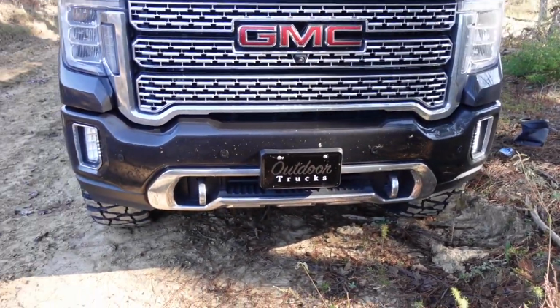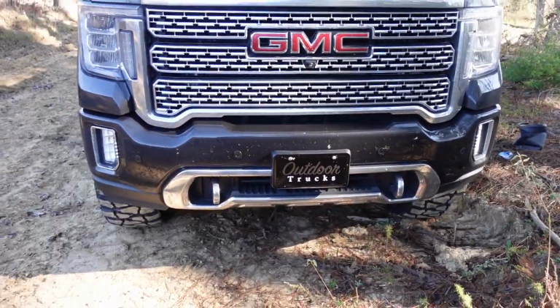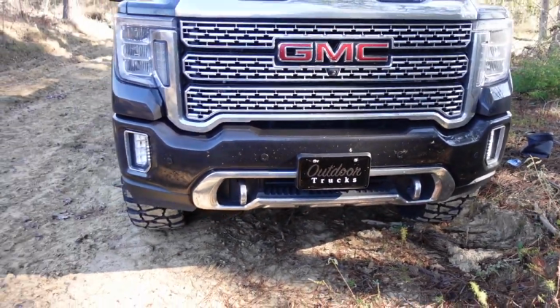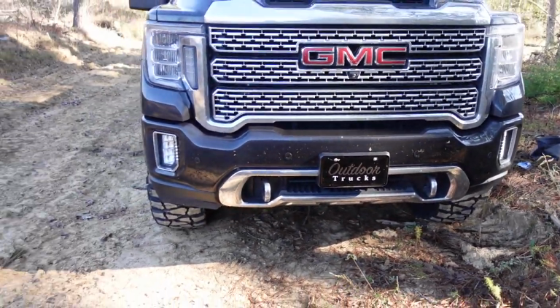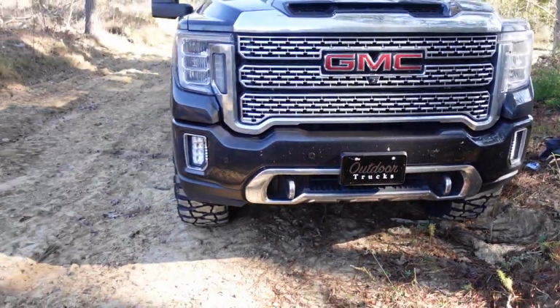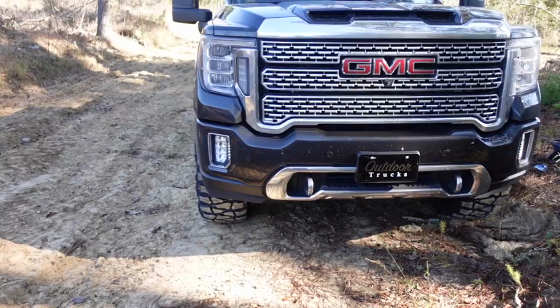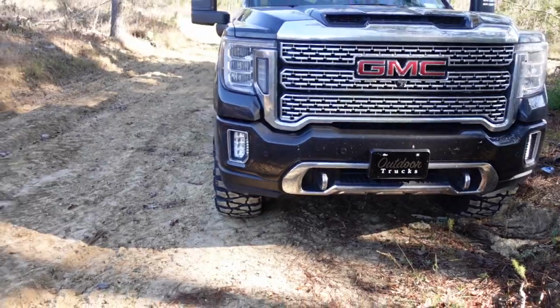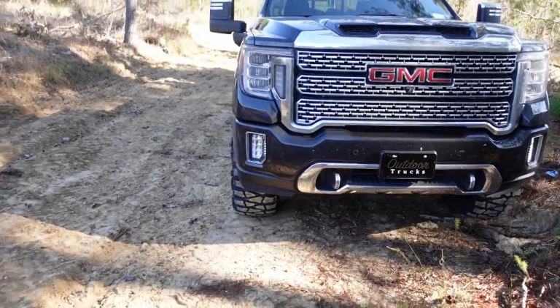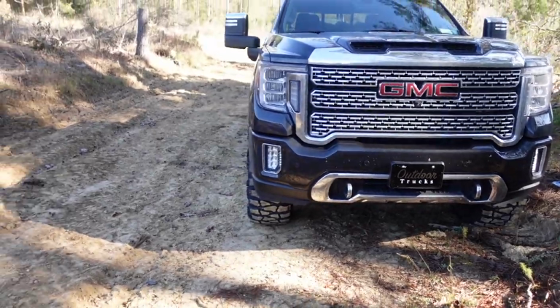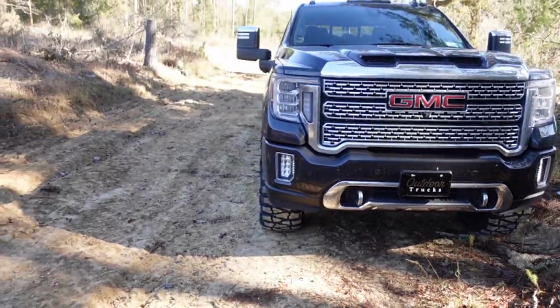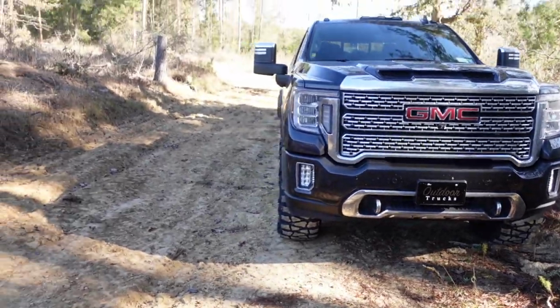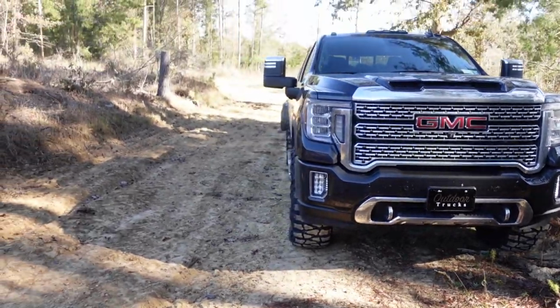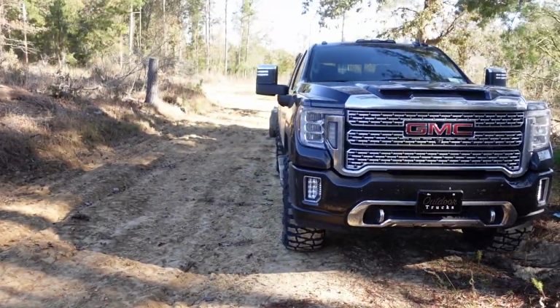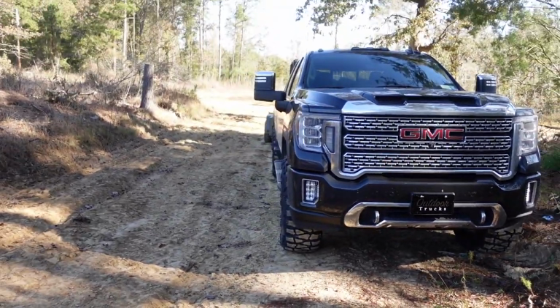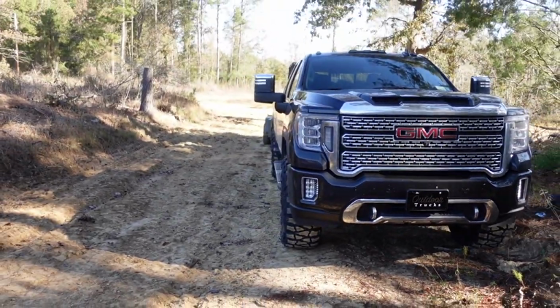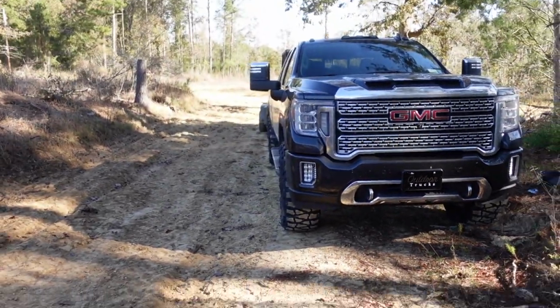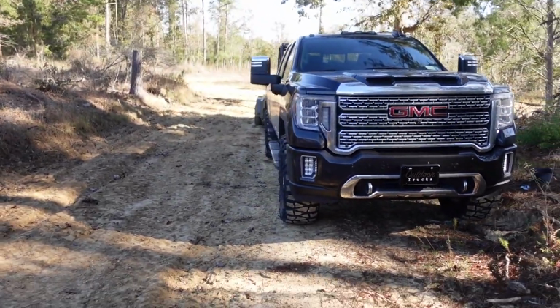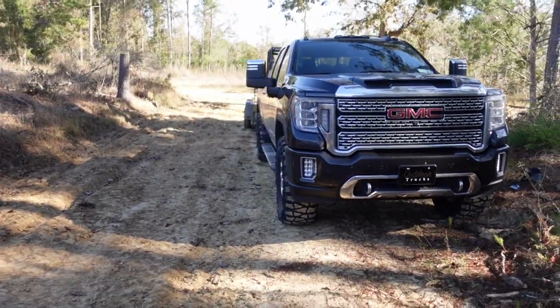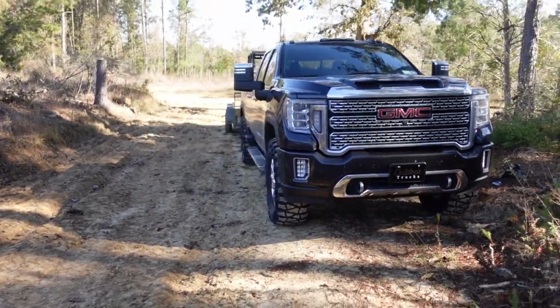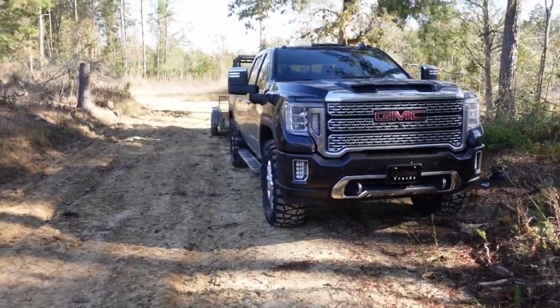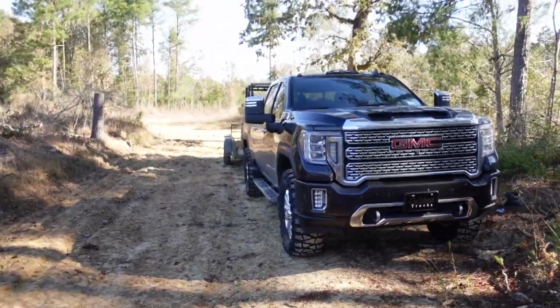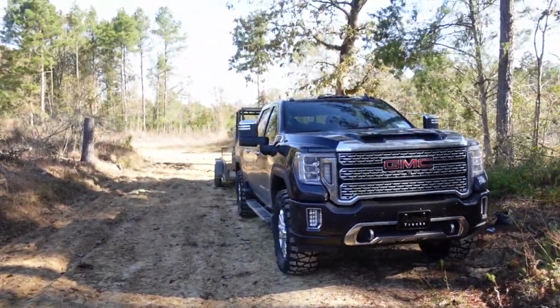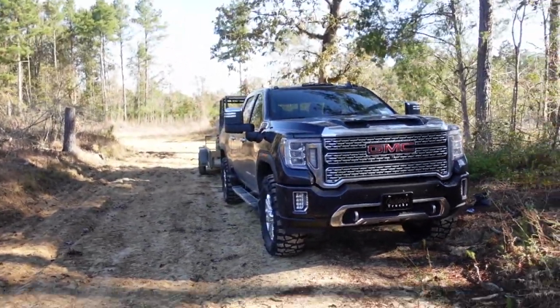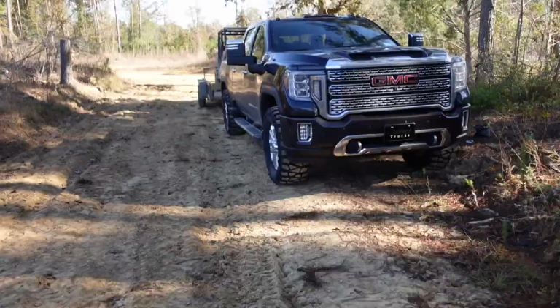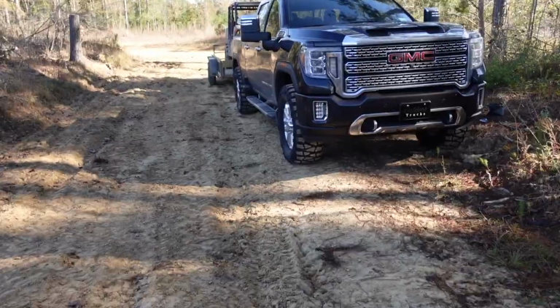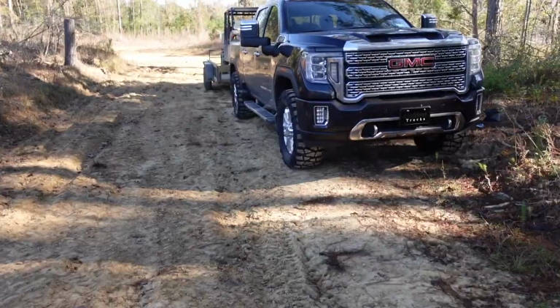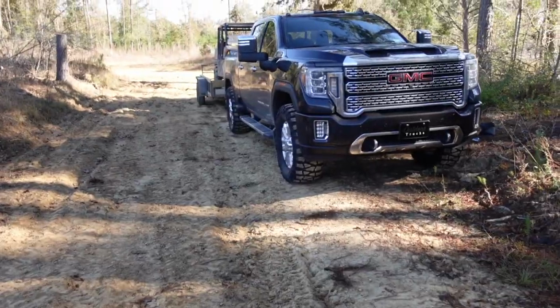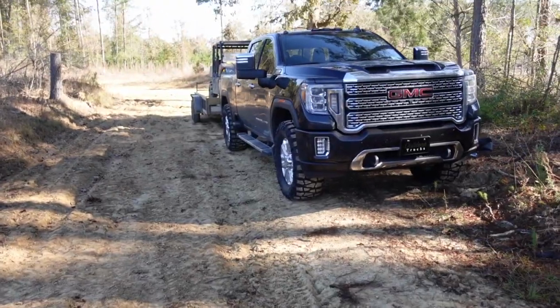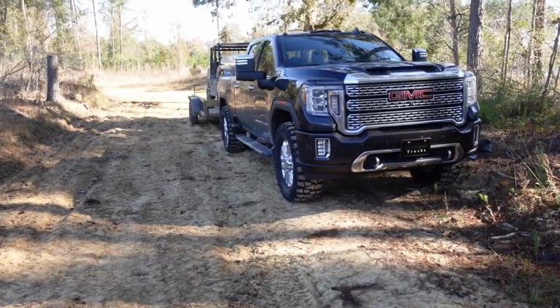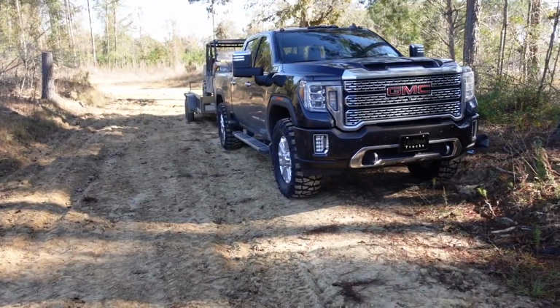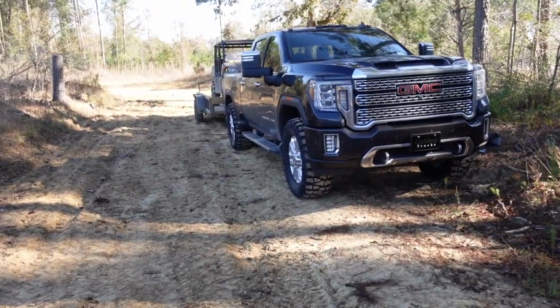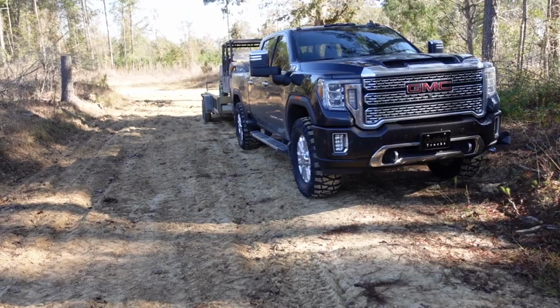Got our Outdoor Folks license plate on there. Yeah, she looks mean. Let me start her up.